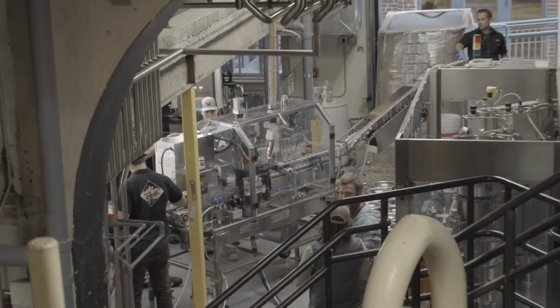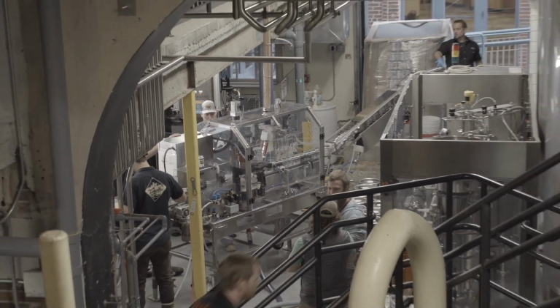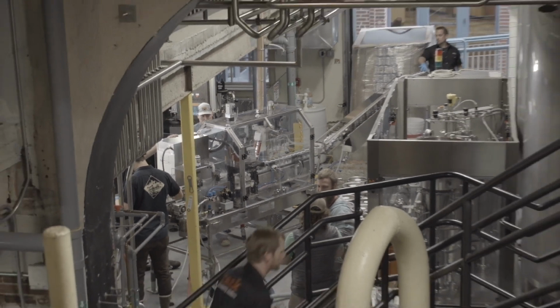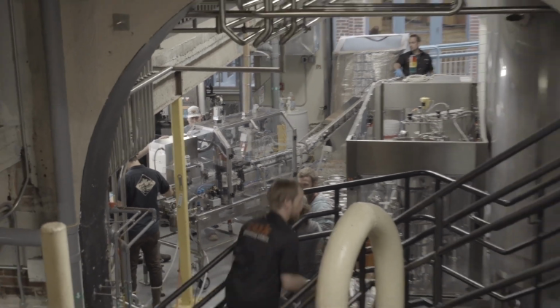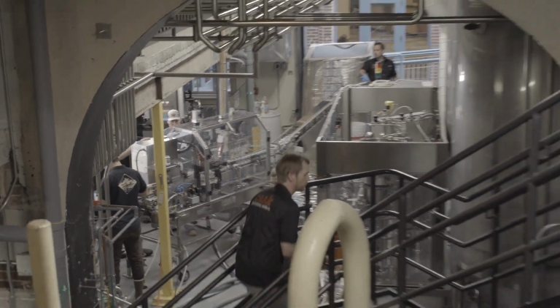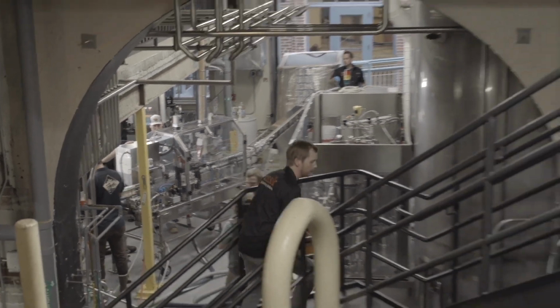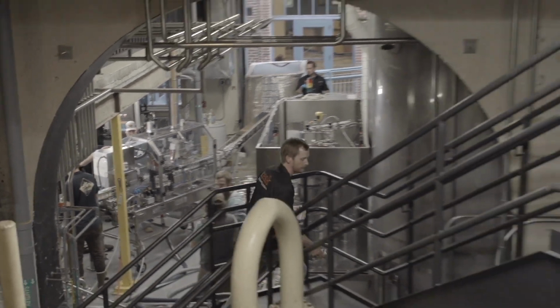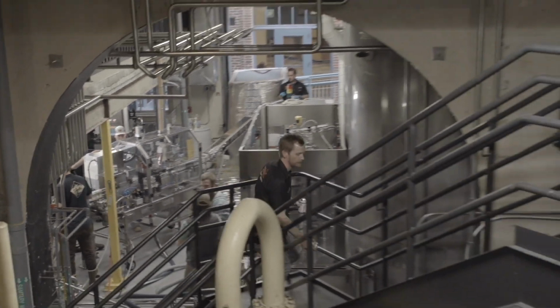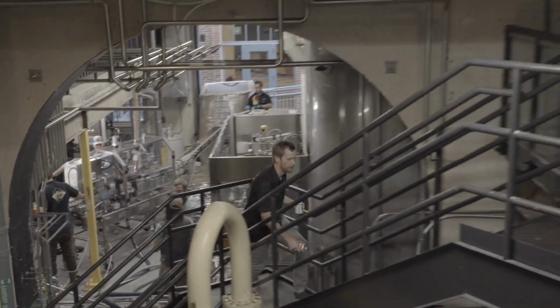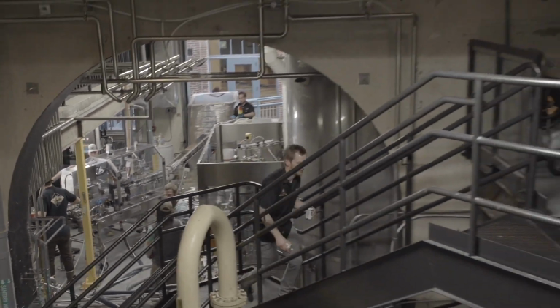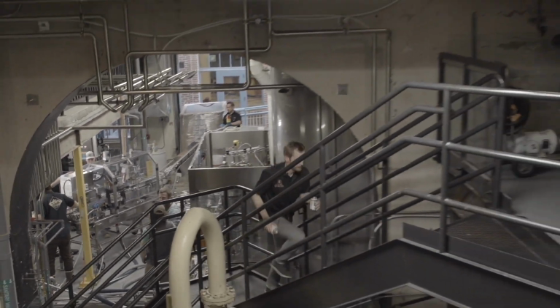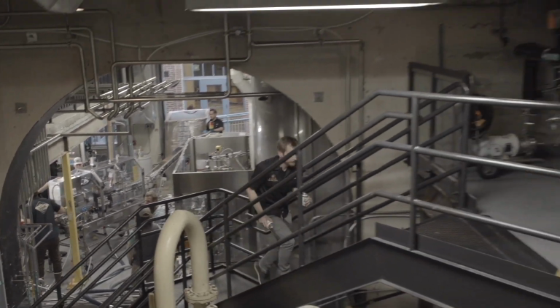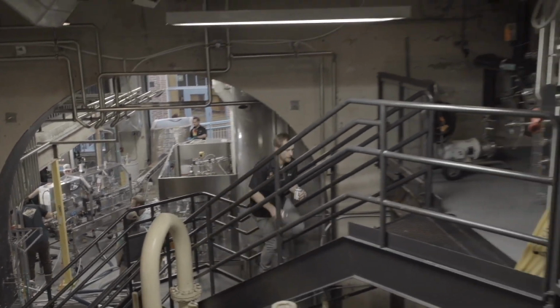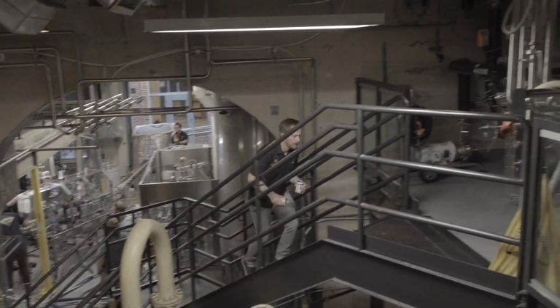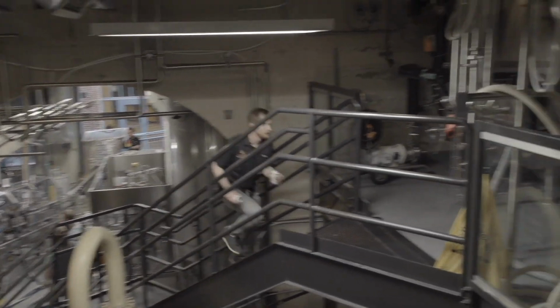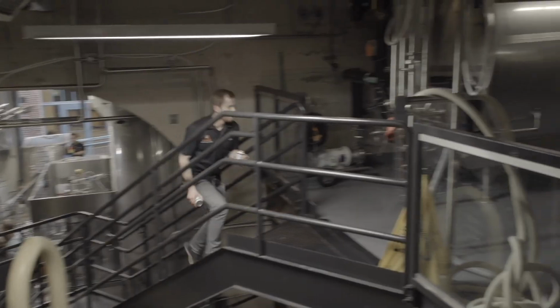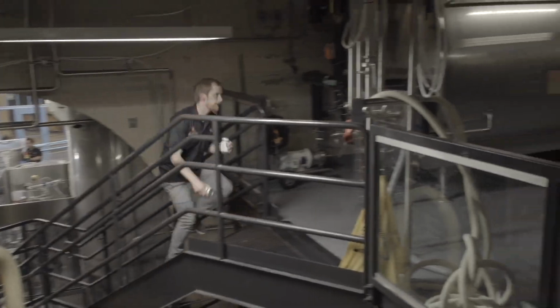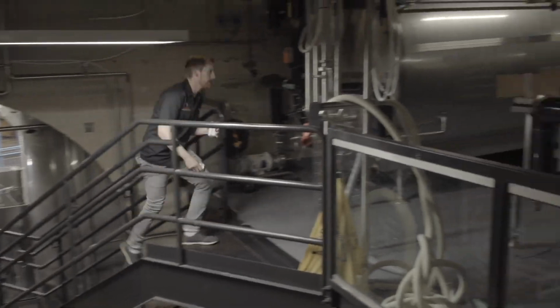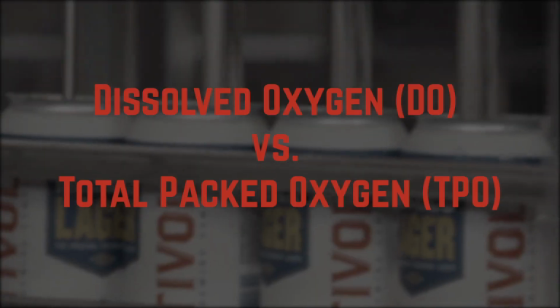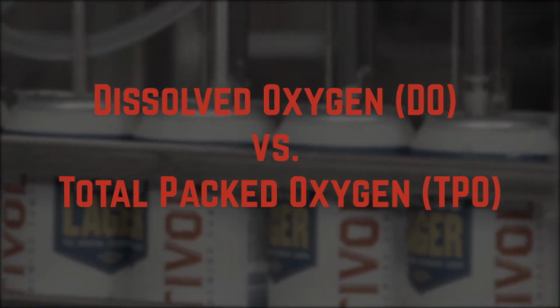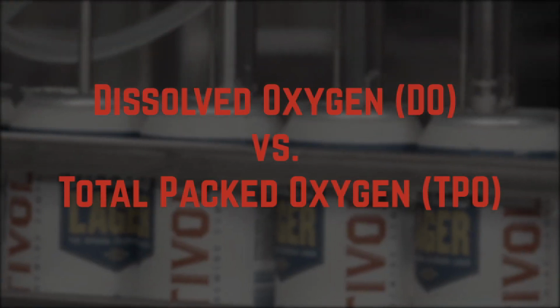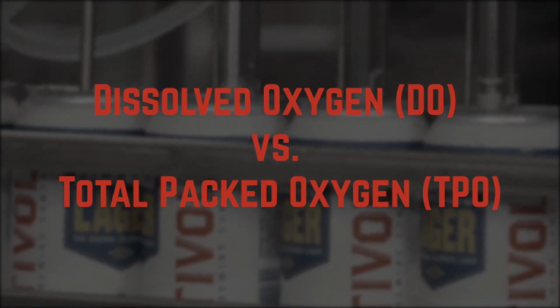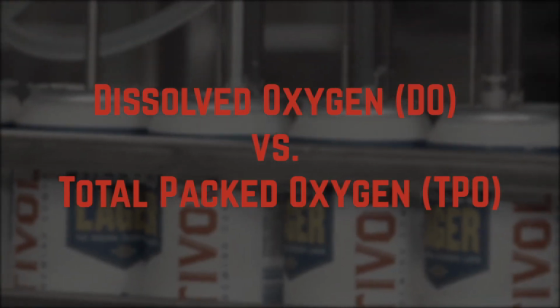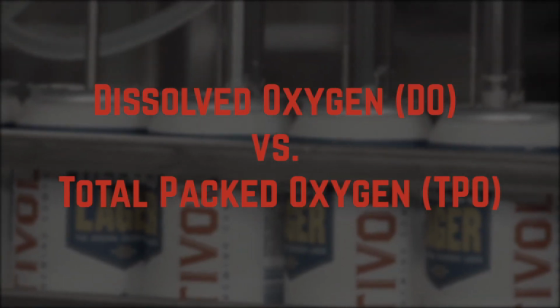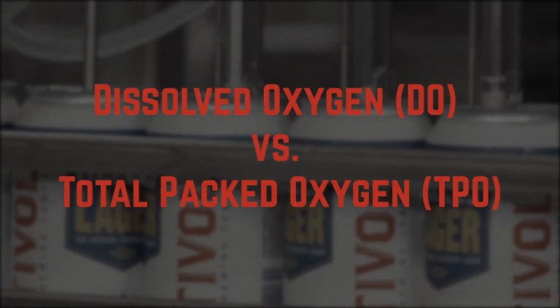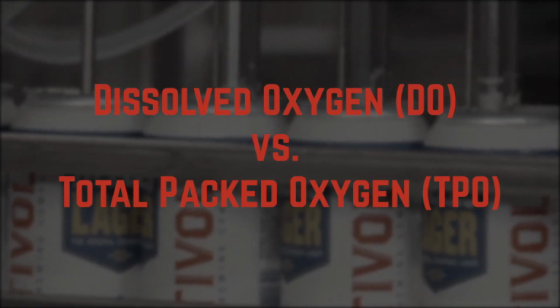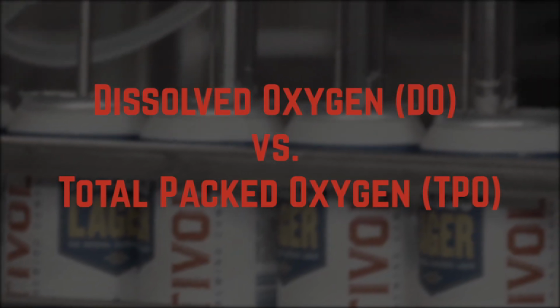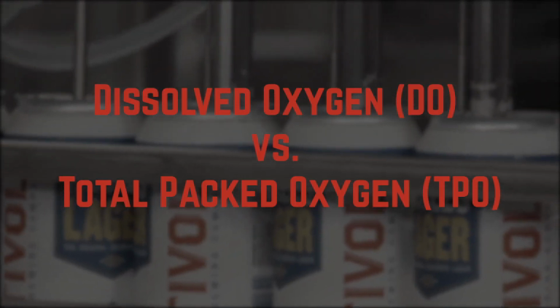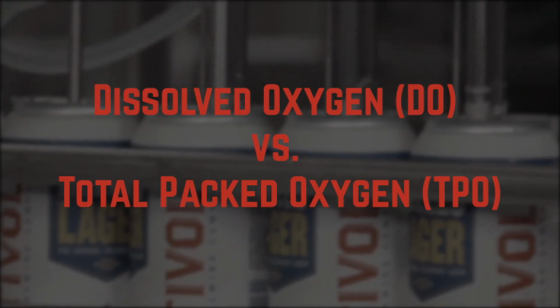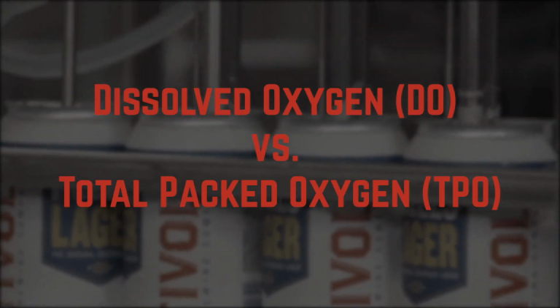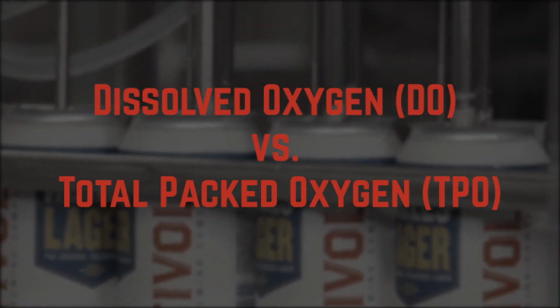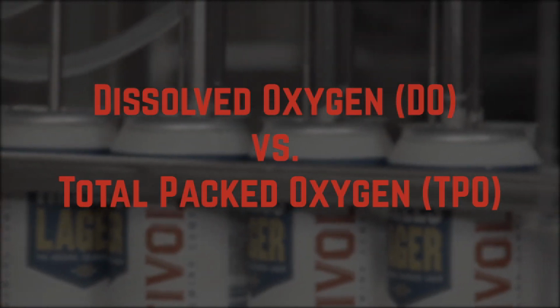We might as well just kick it off. The biggest question is dissolved oxygen pickup versus total package oxygen.